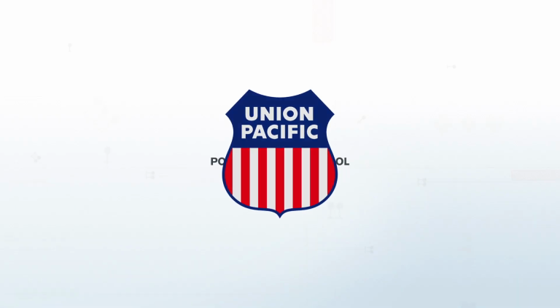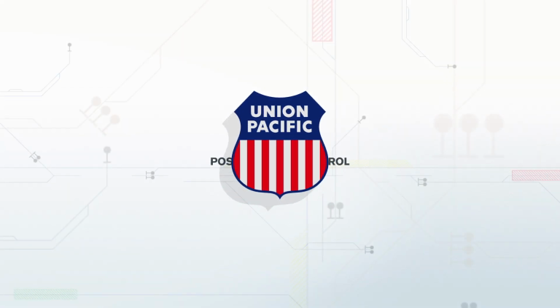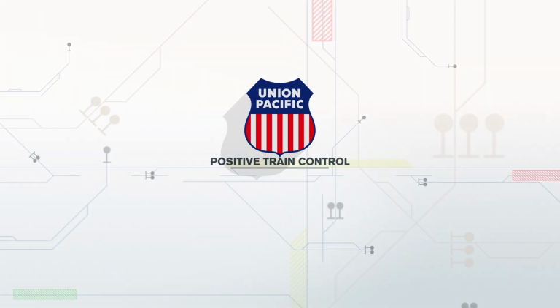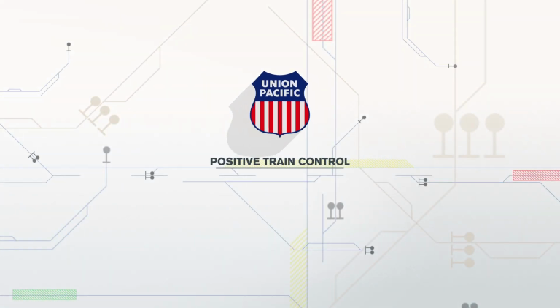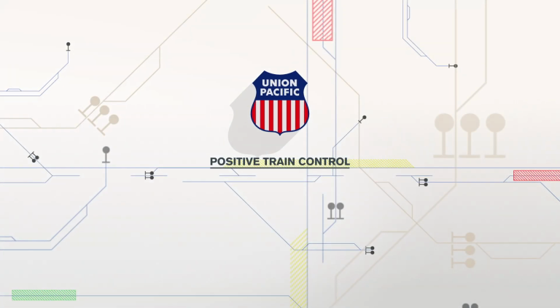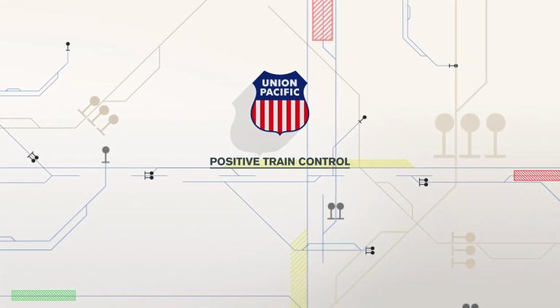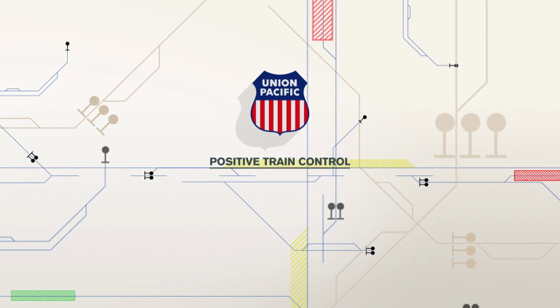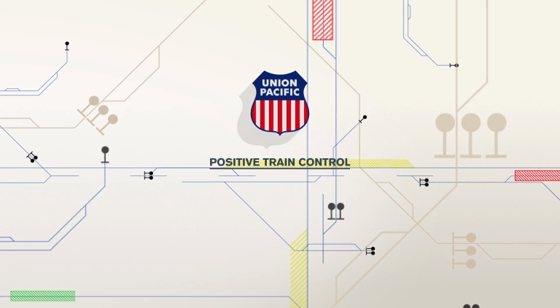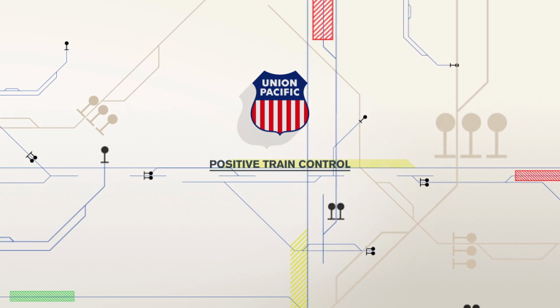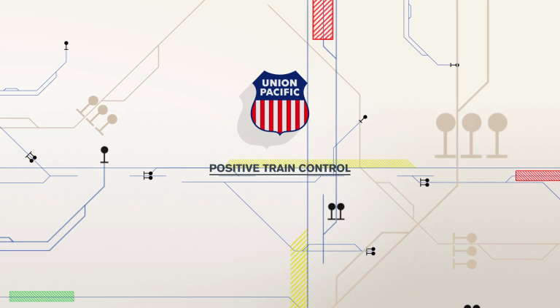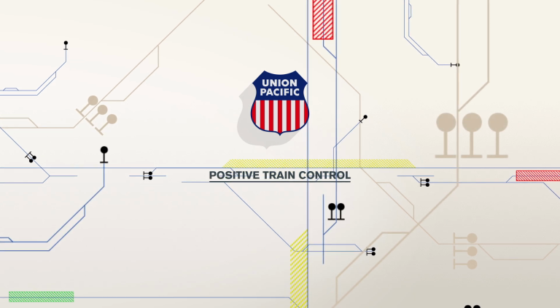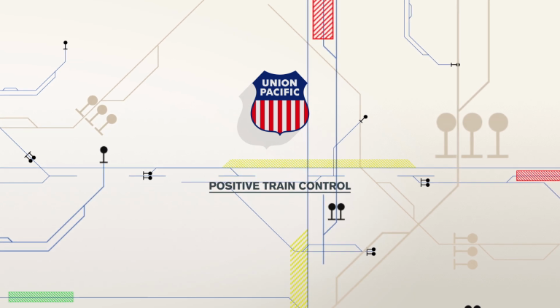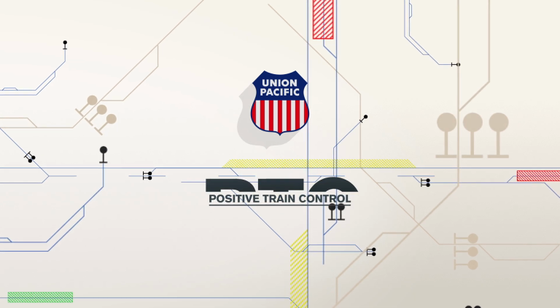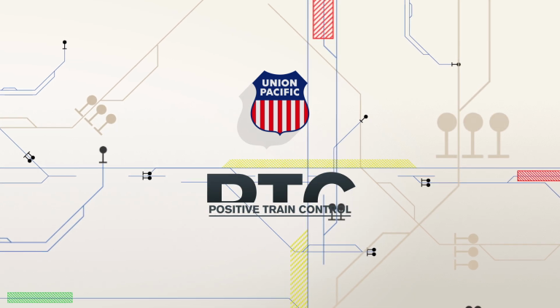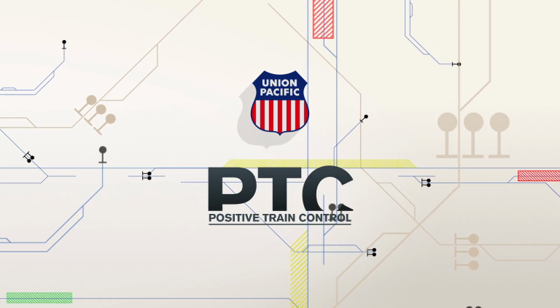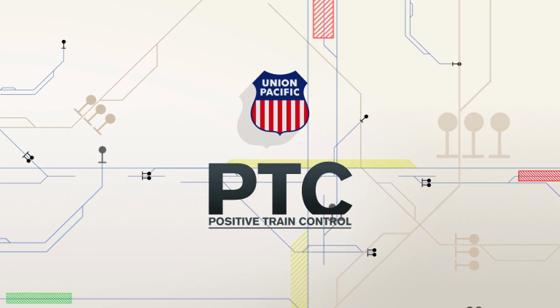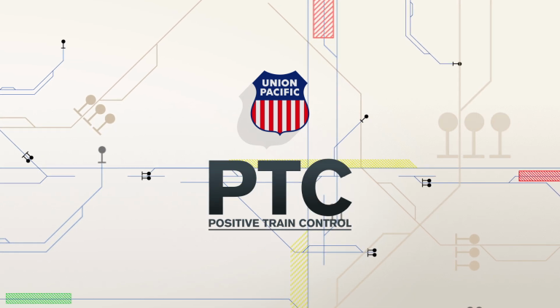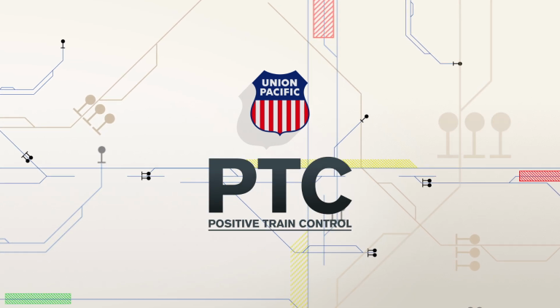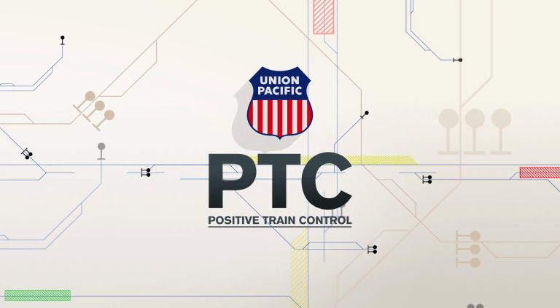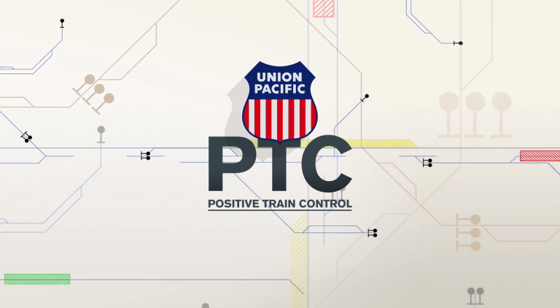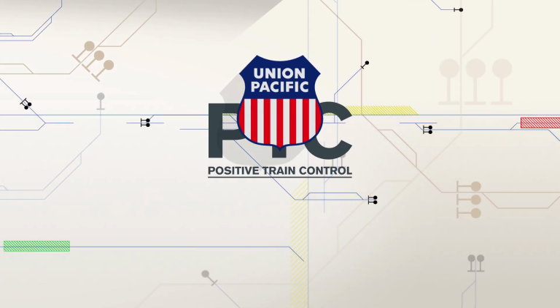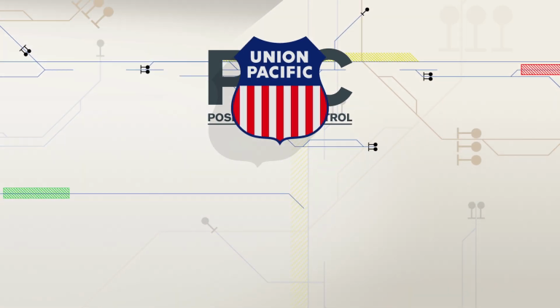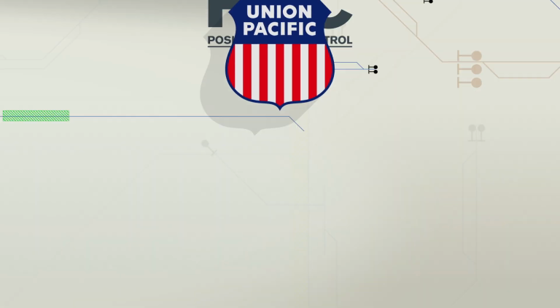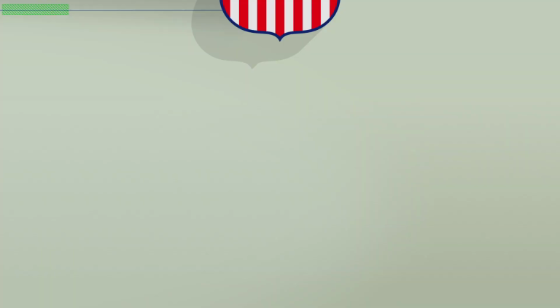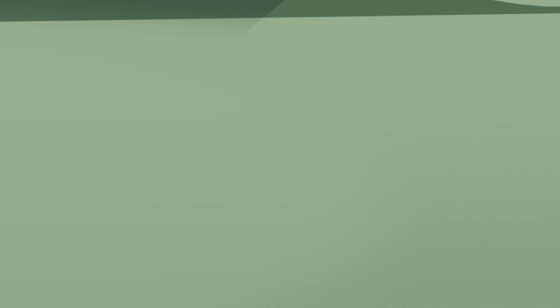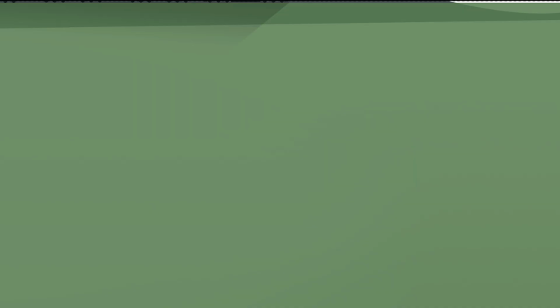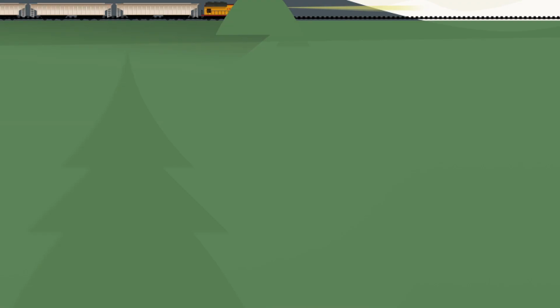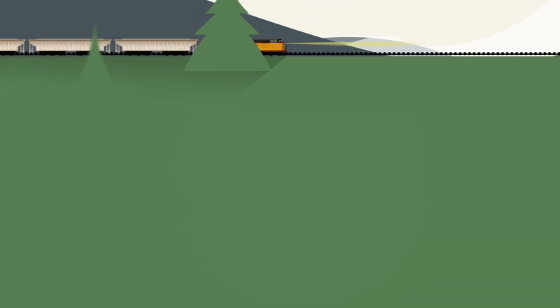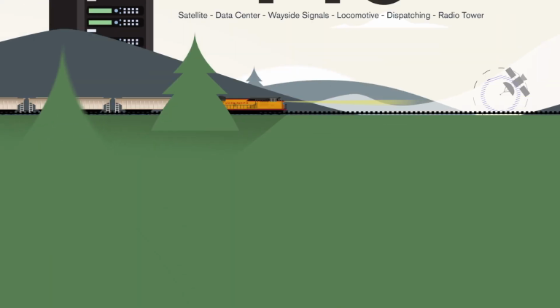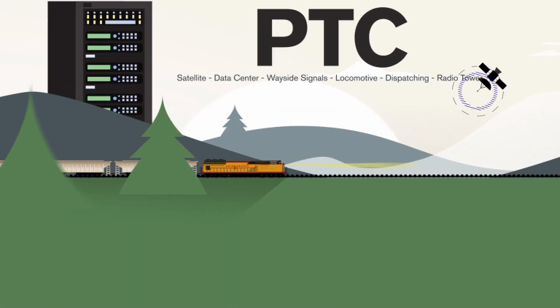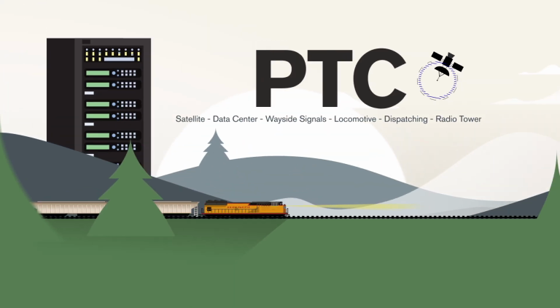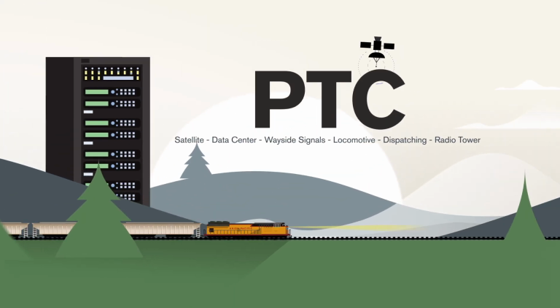Positive Train Control, or PTC, is changing the way railroads operate.